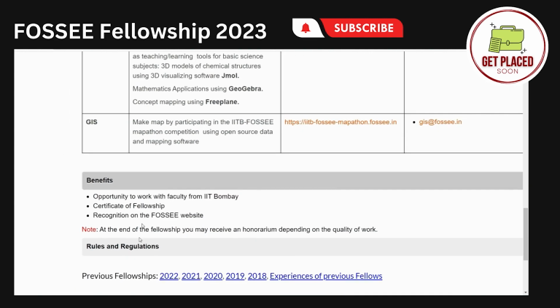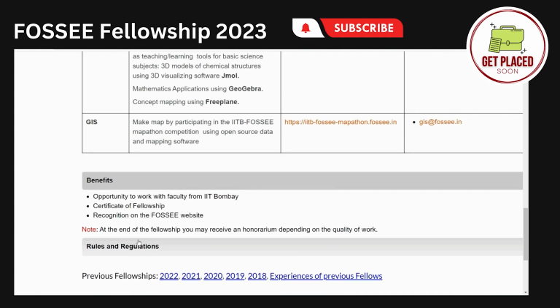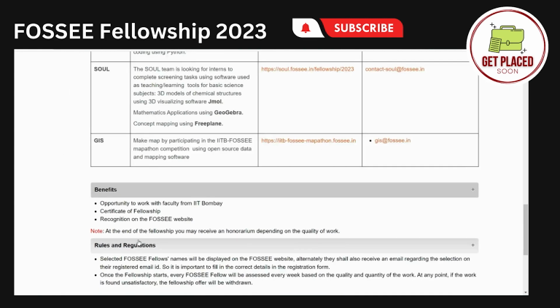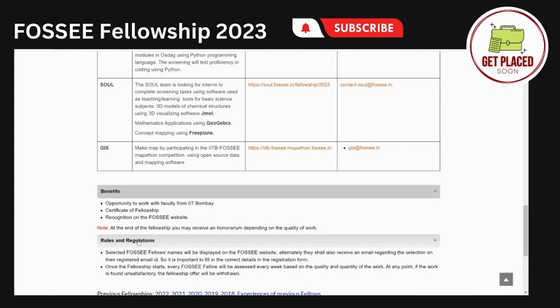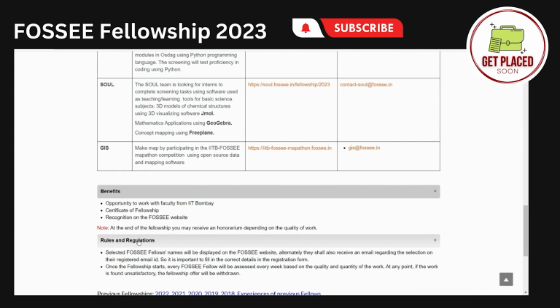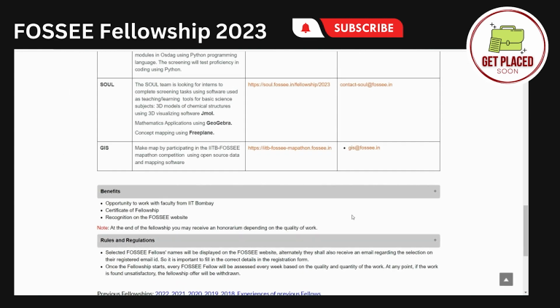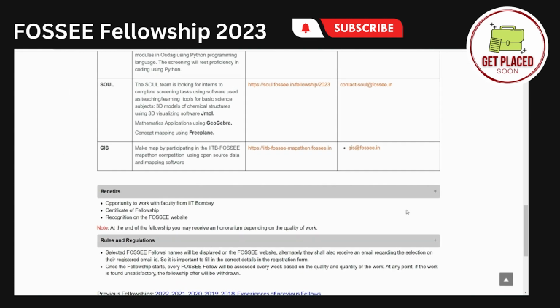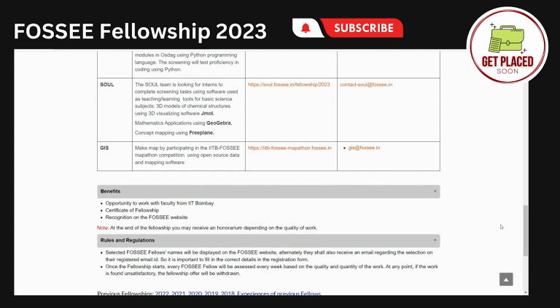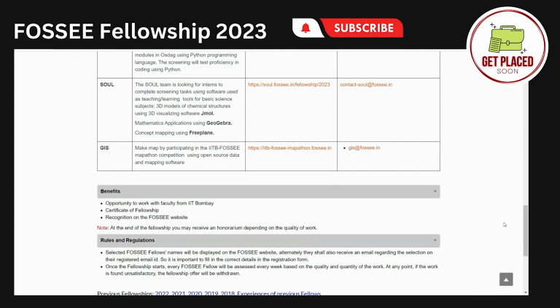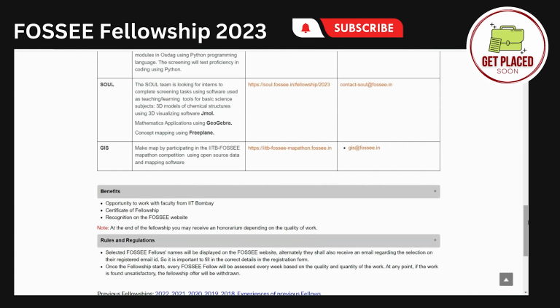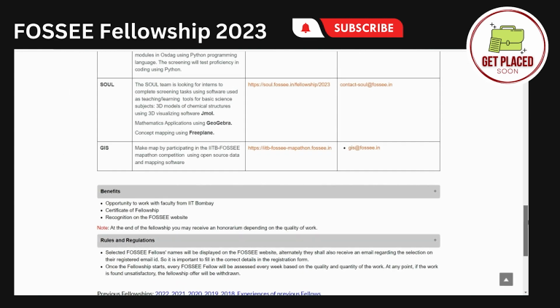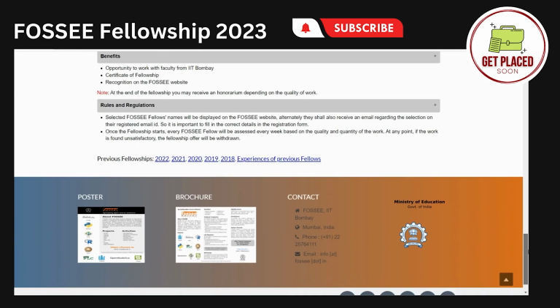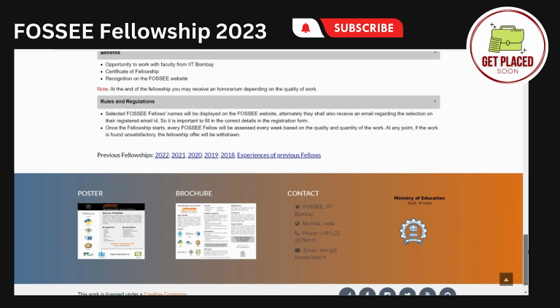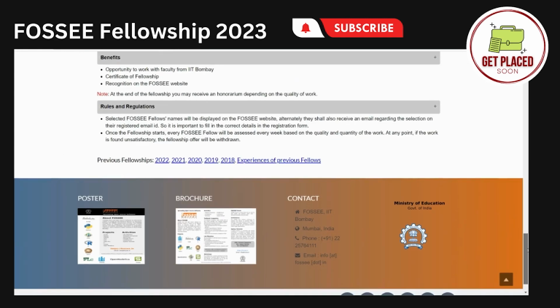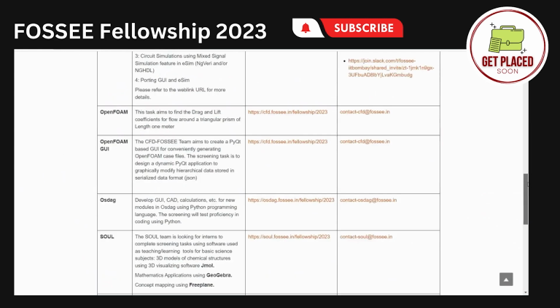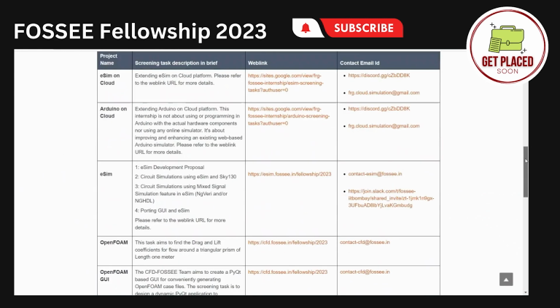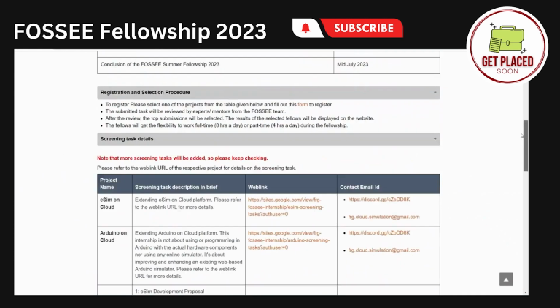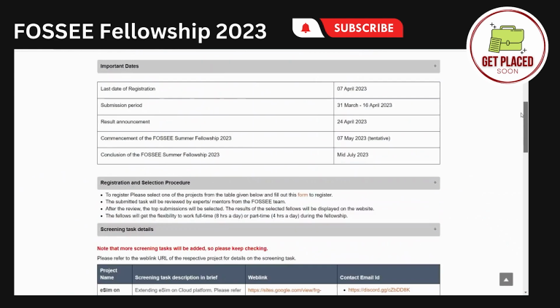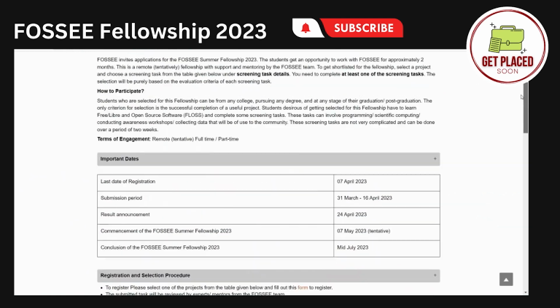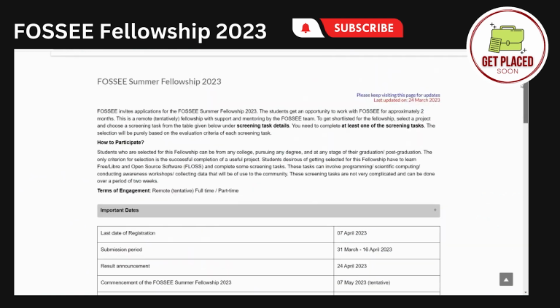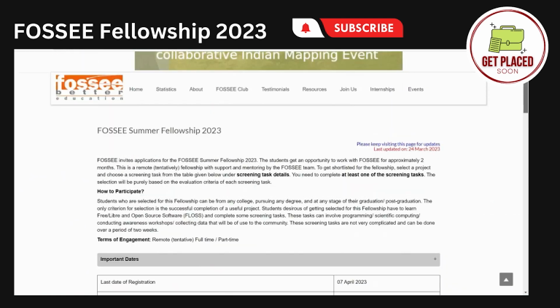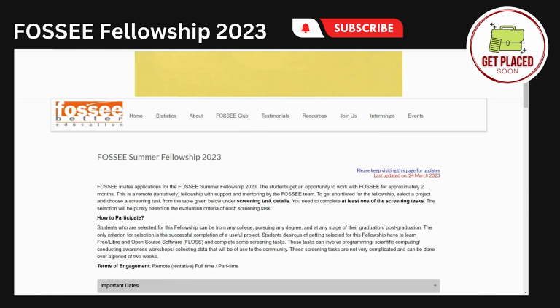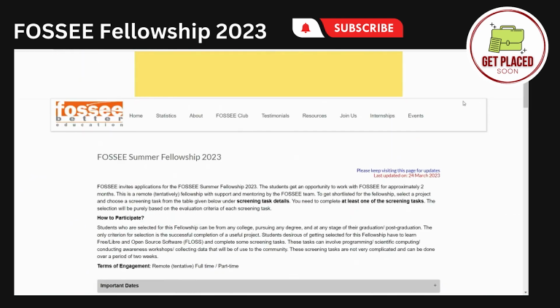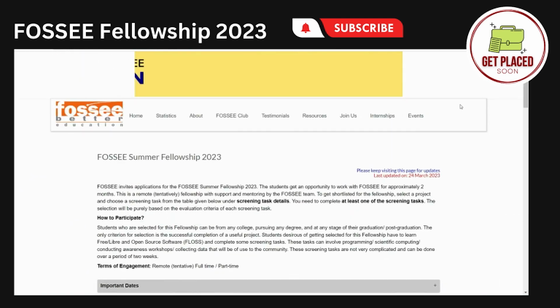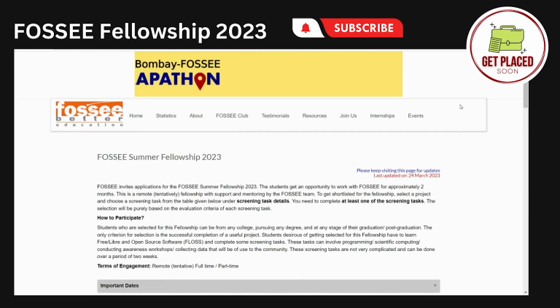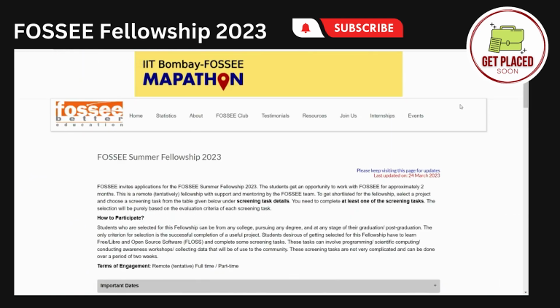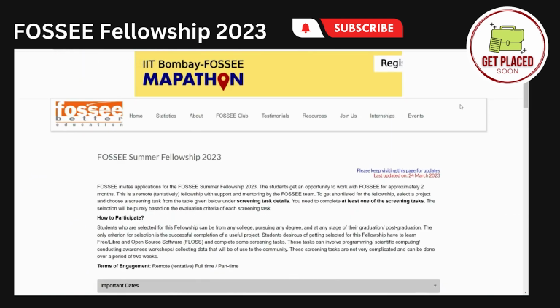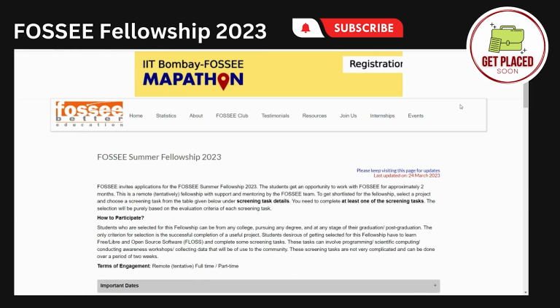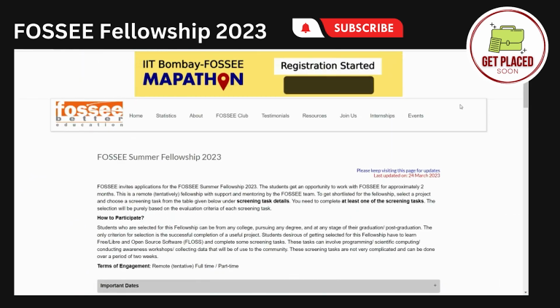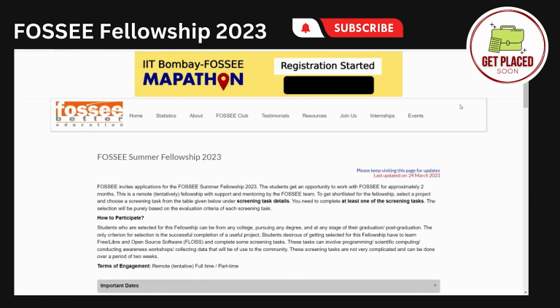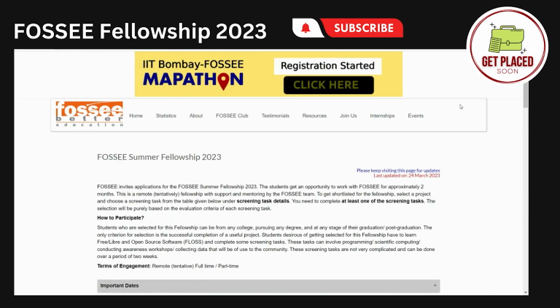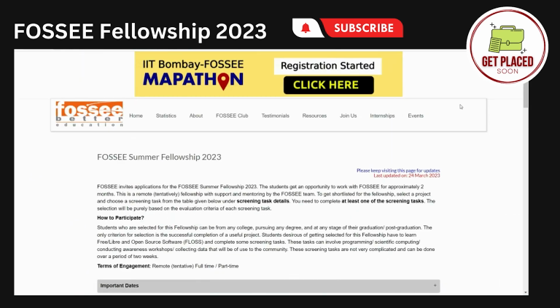So that is it about the FOSSE website. Go through the website — I will make sure to link it in the description. All the best!